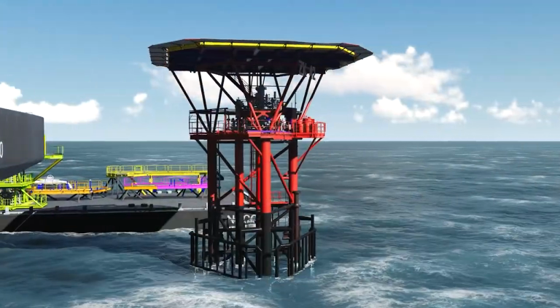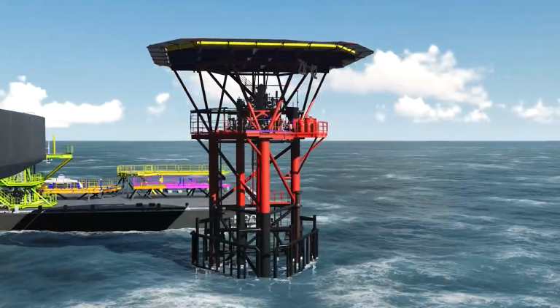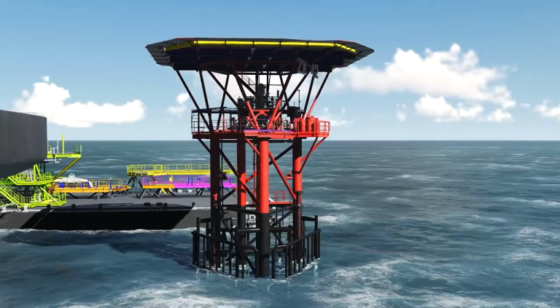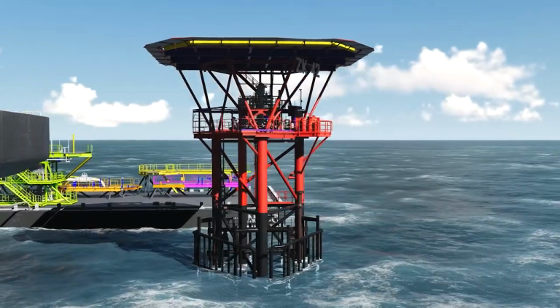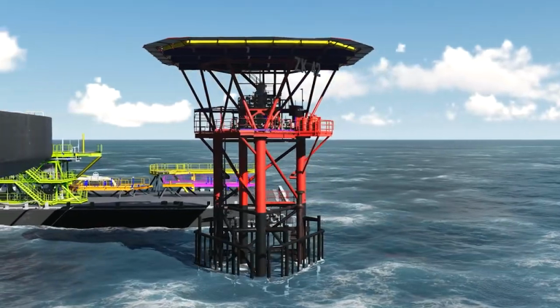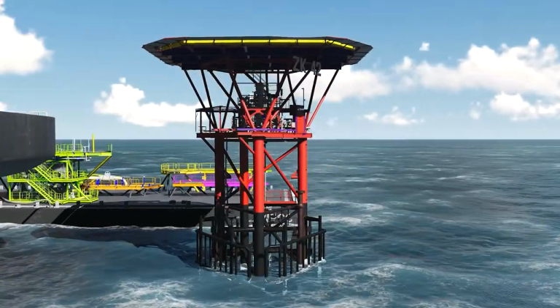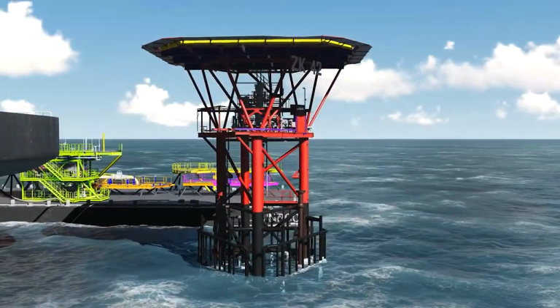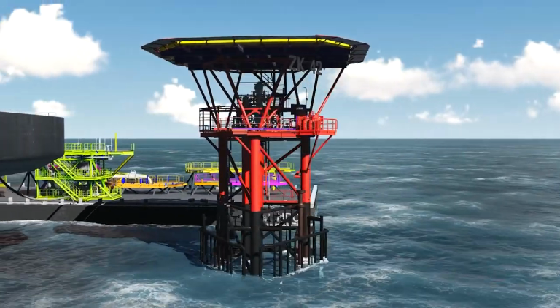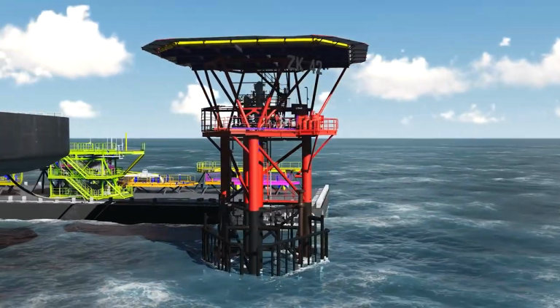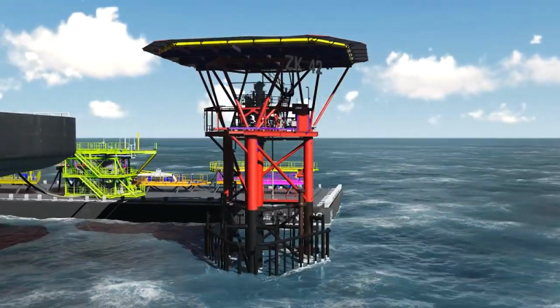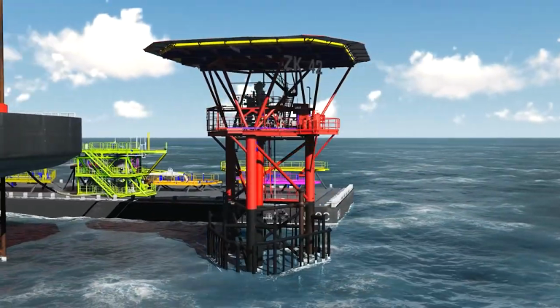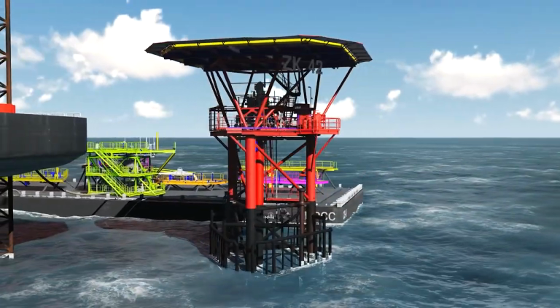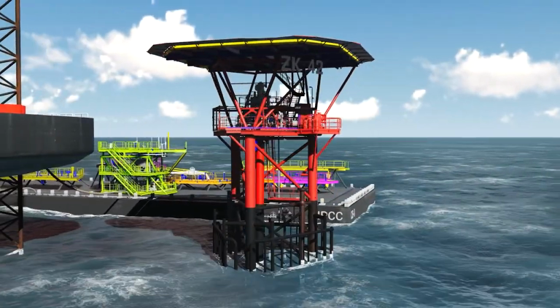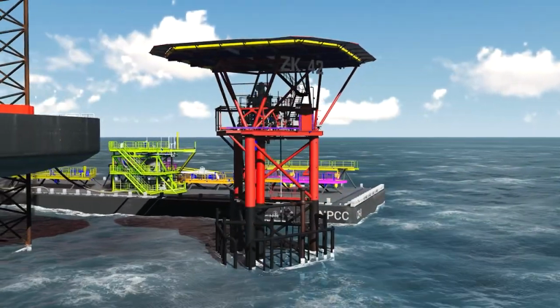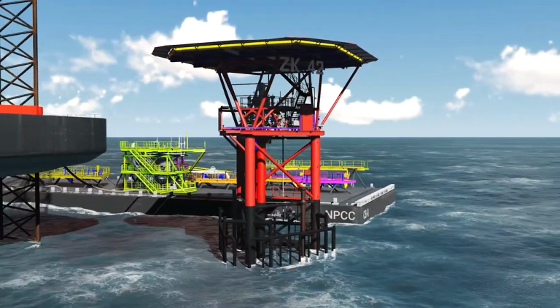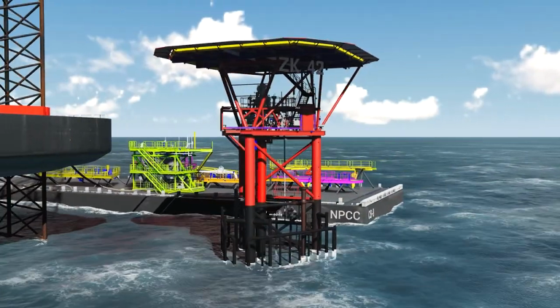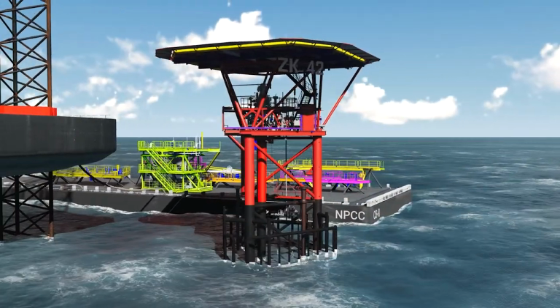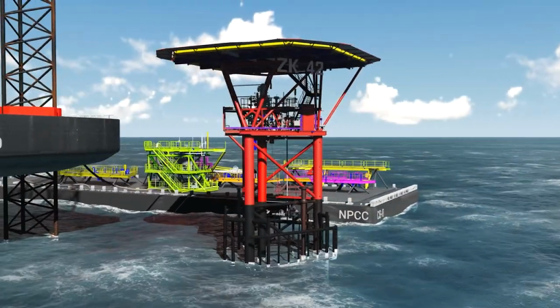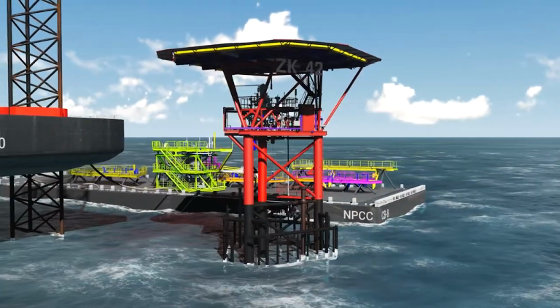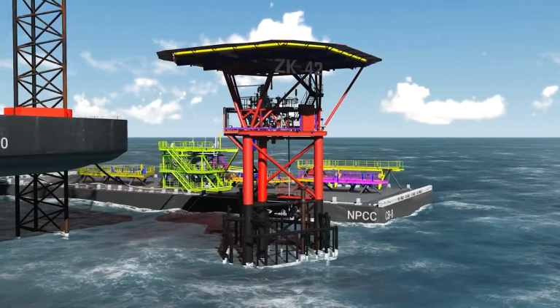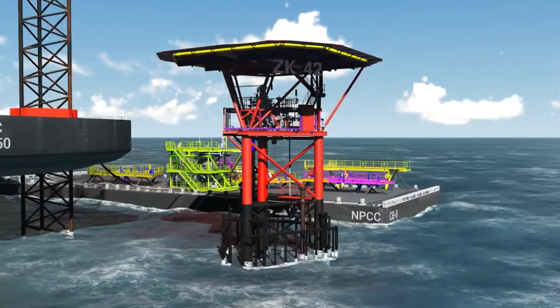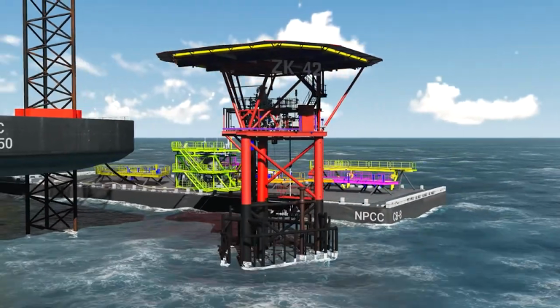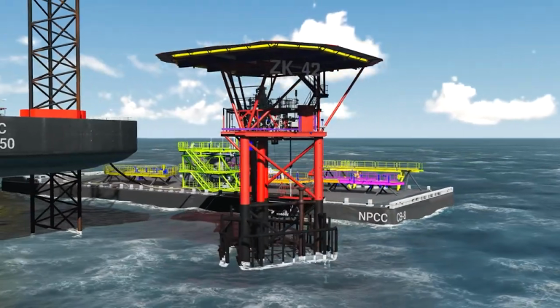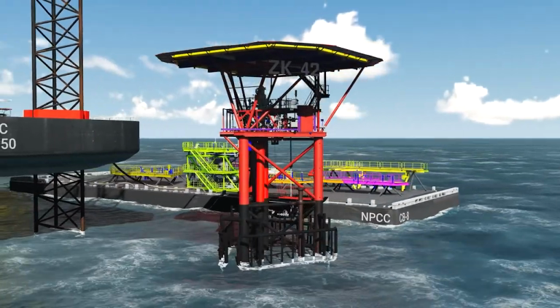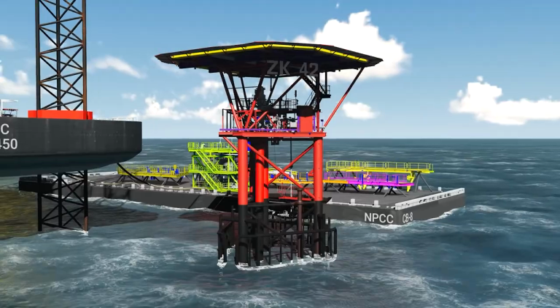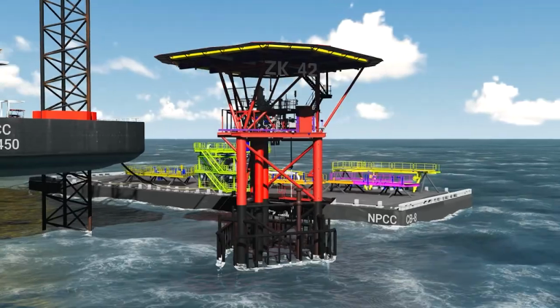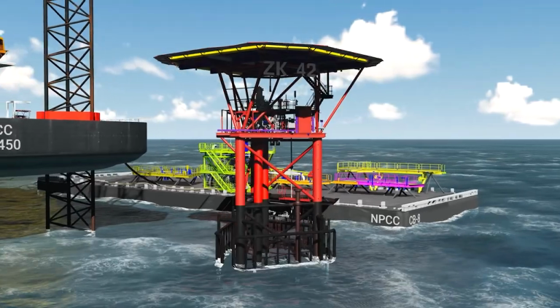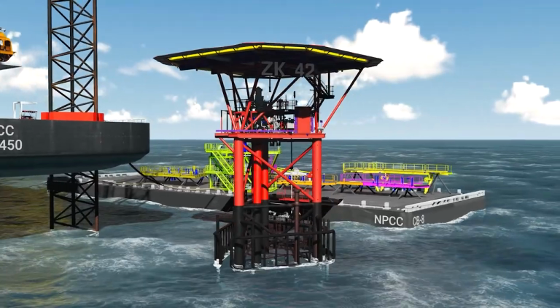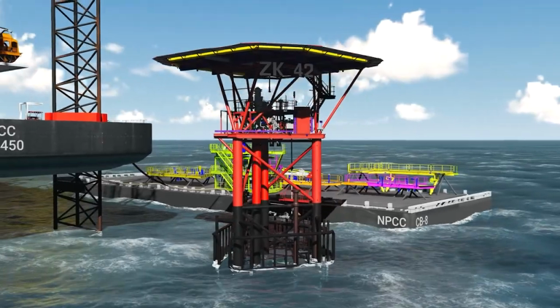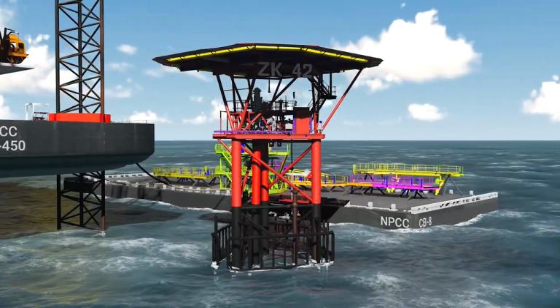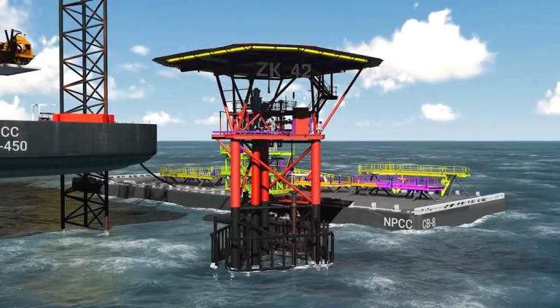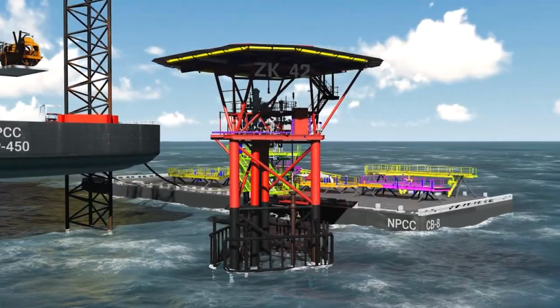Existing structures to be demolished are identified in the drawings first, and the platform is kept ready for the installation of new deck extensions.